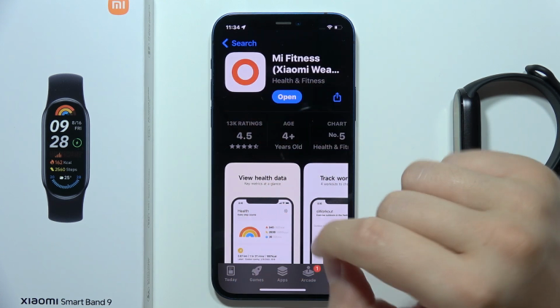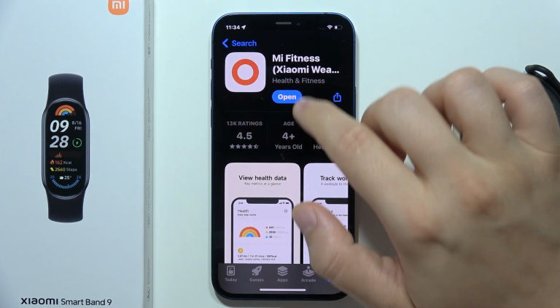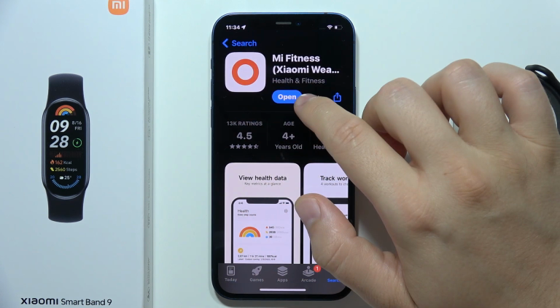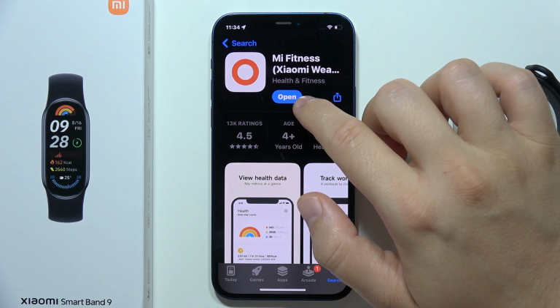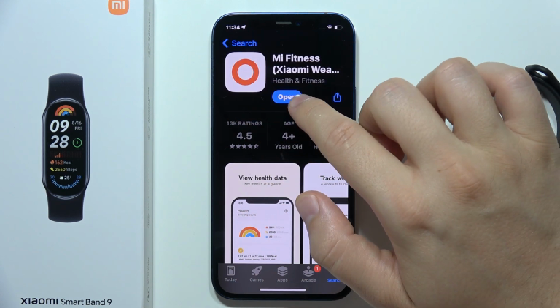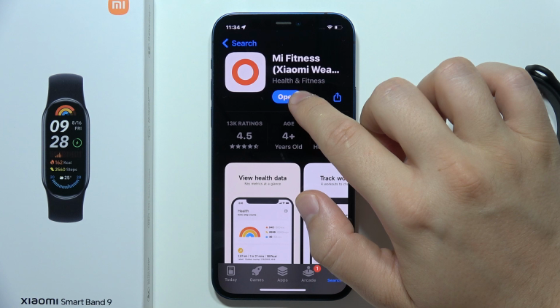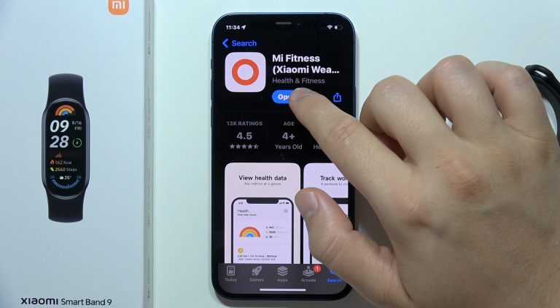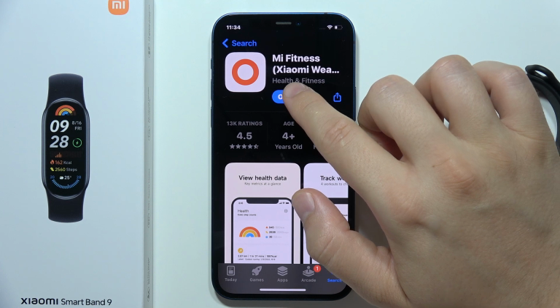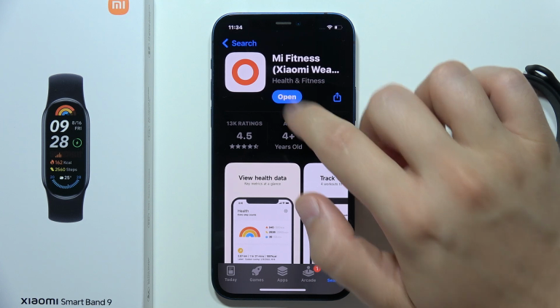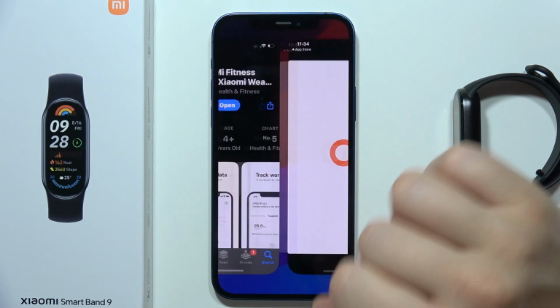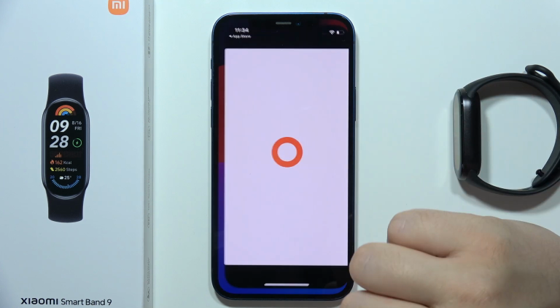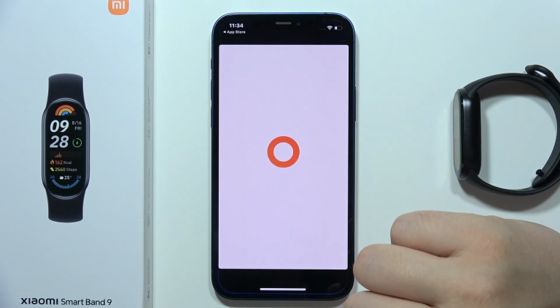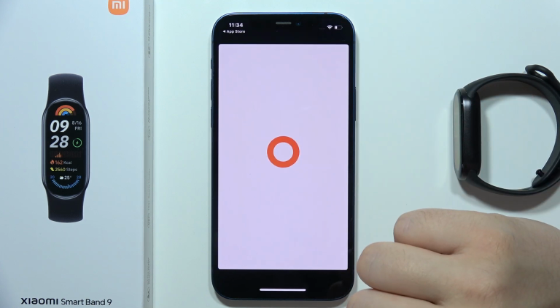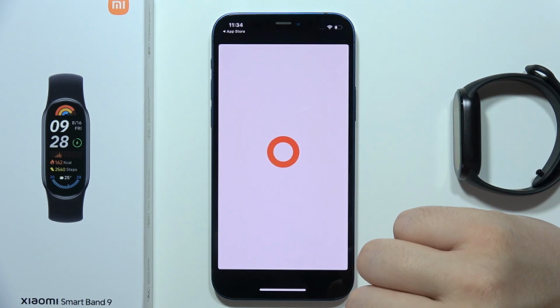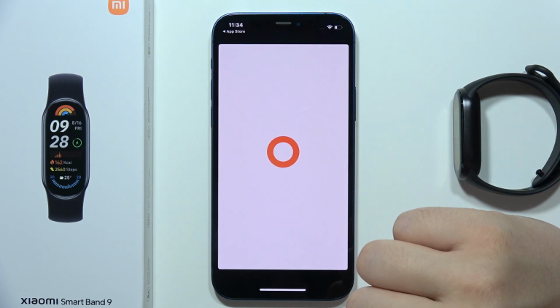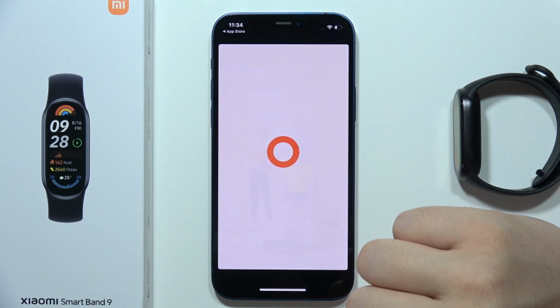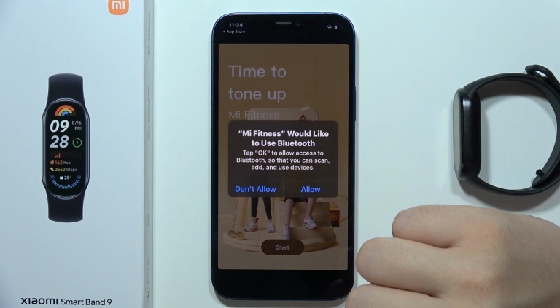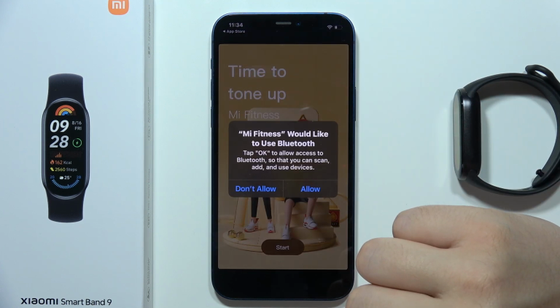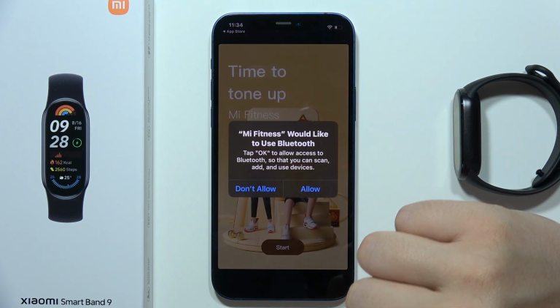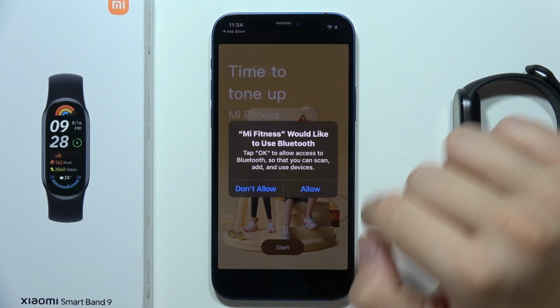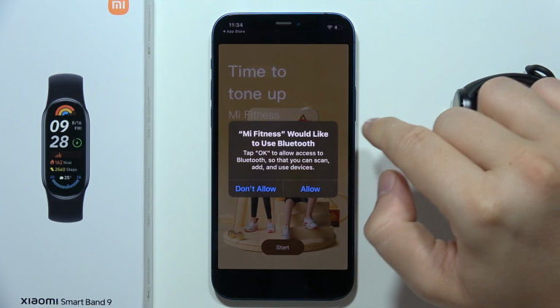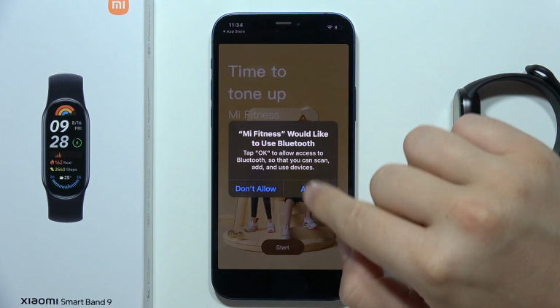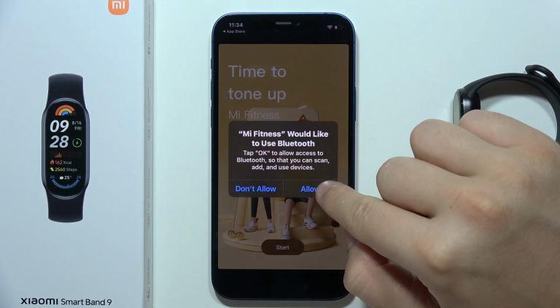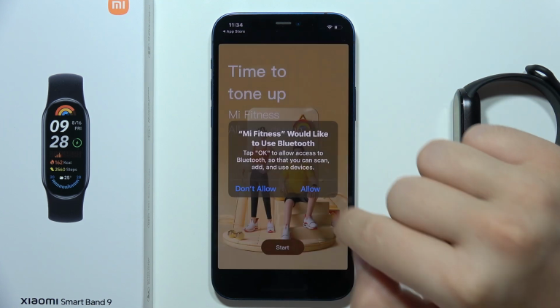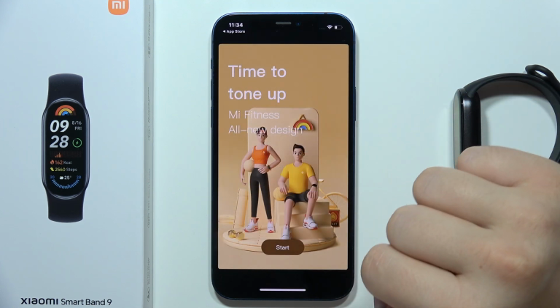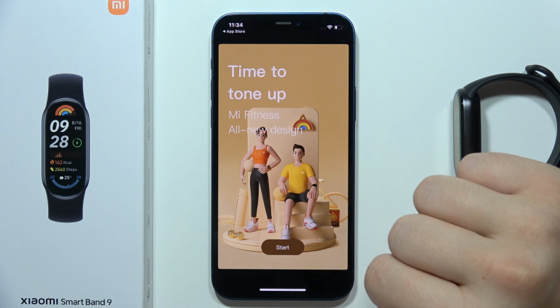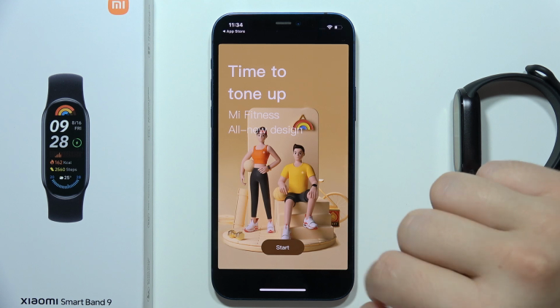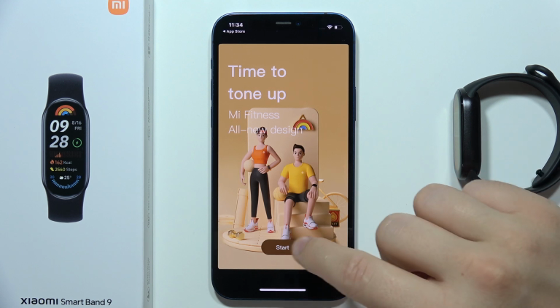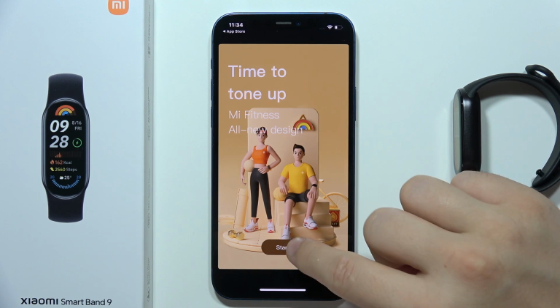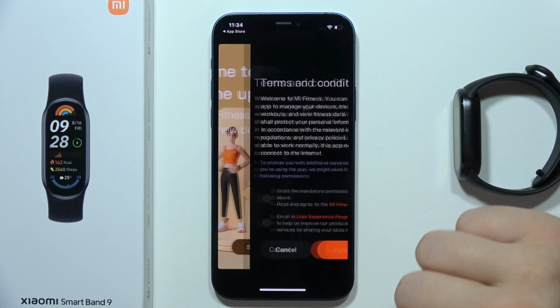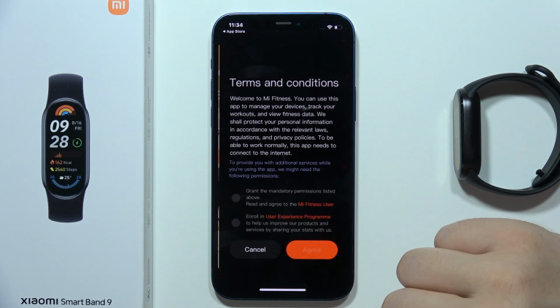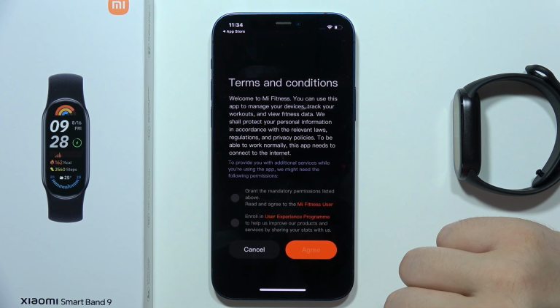Once you do this, simply open the application, then accept permissions for Bluetooth and click Start.